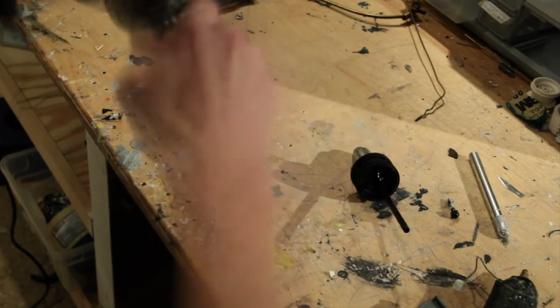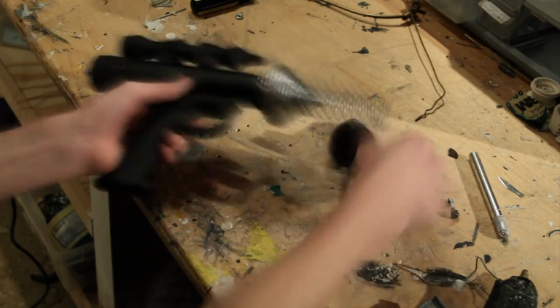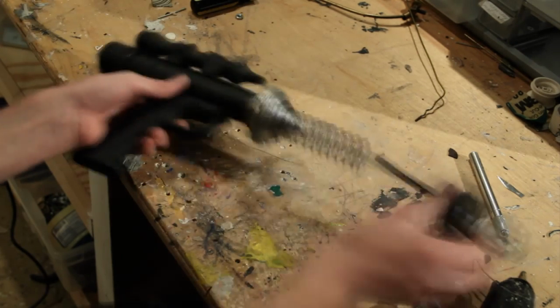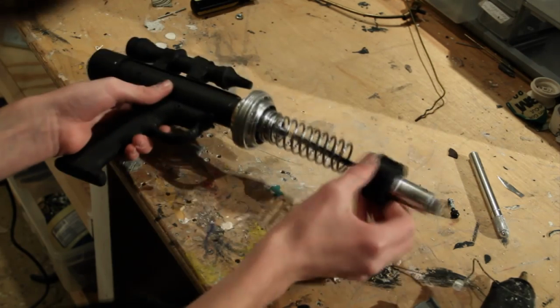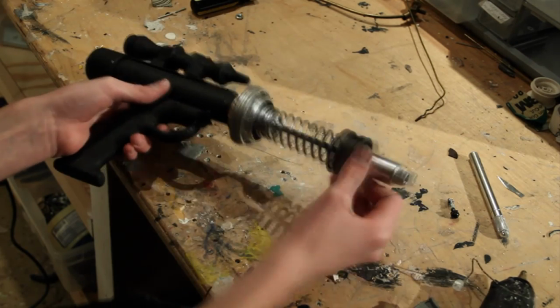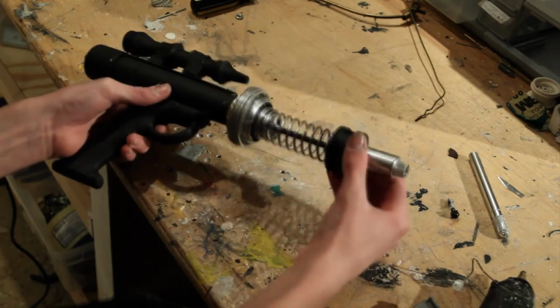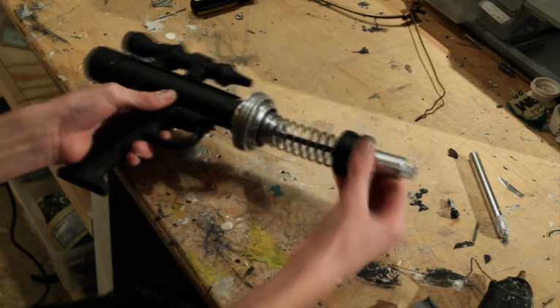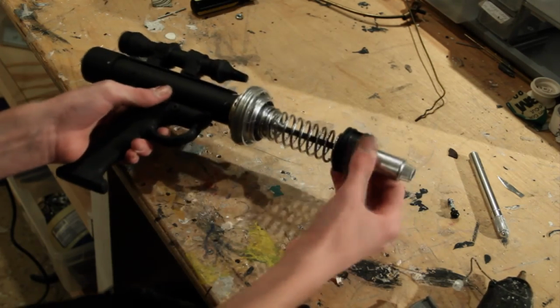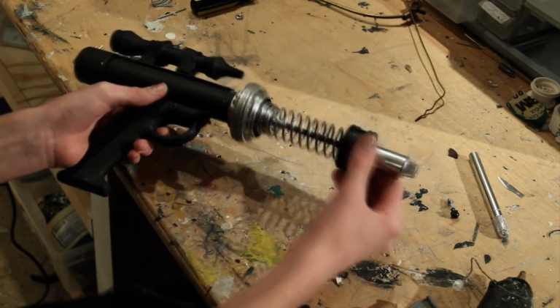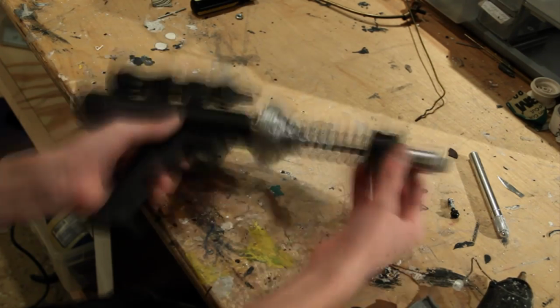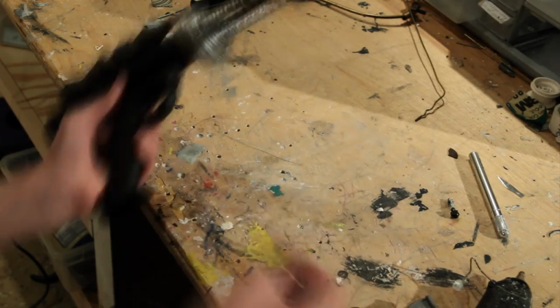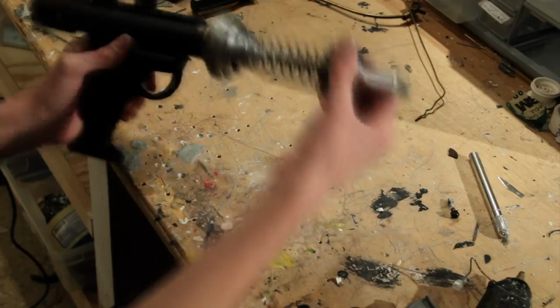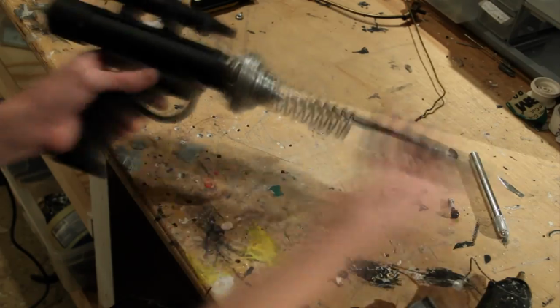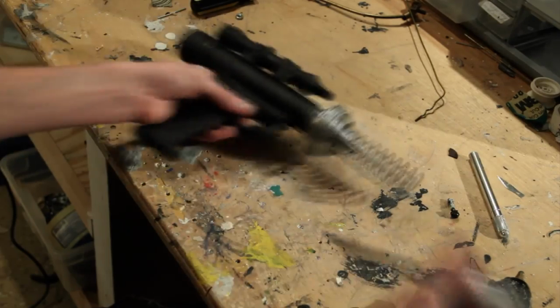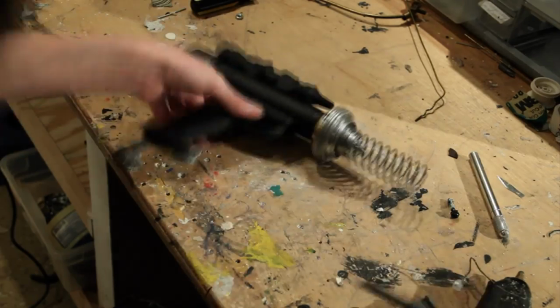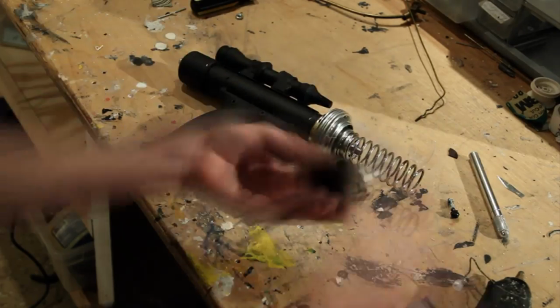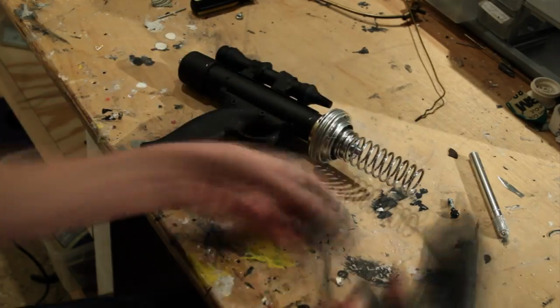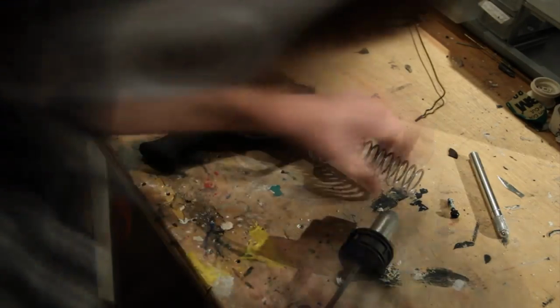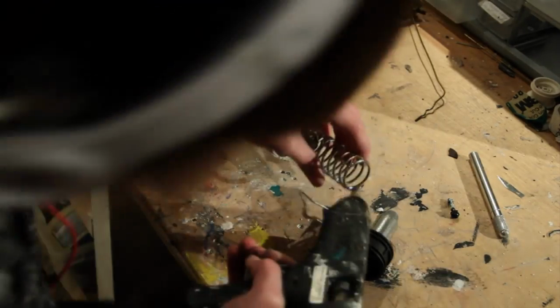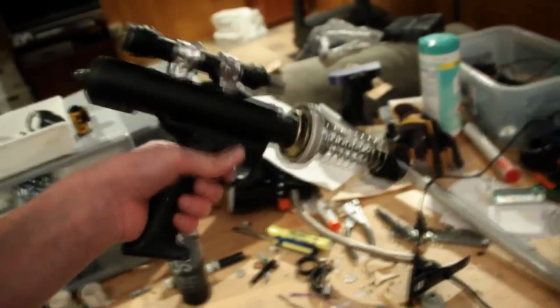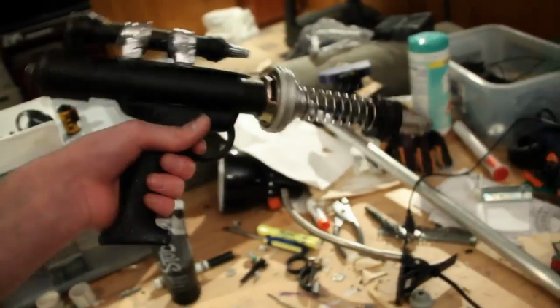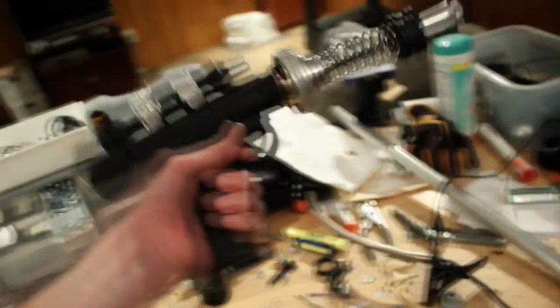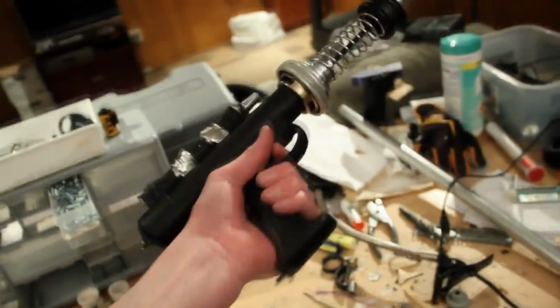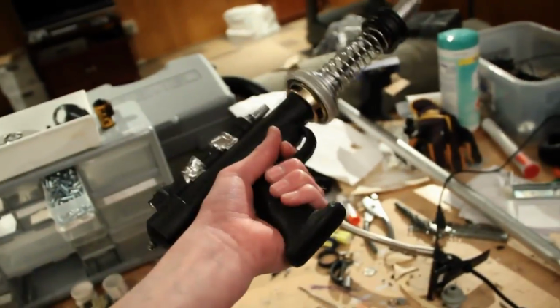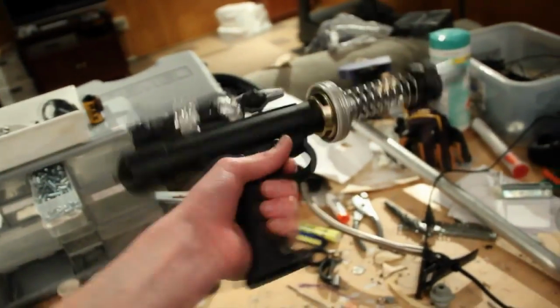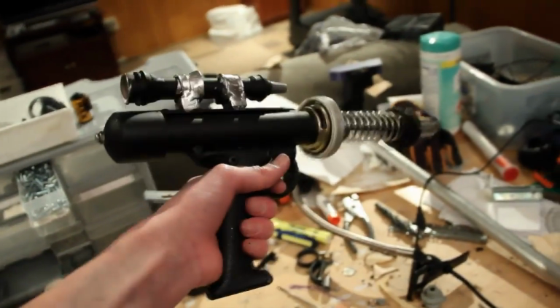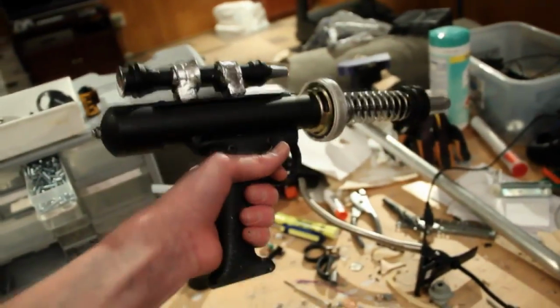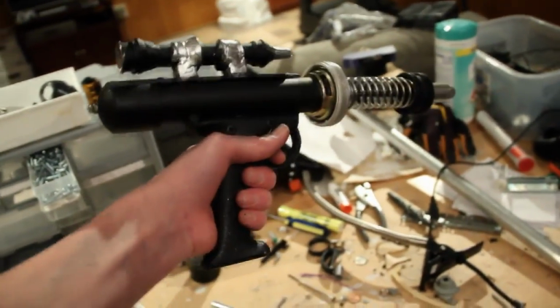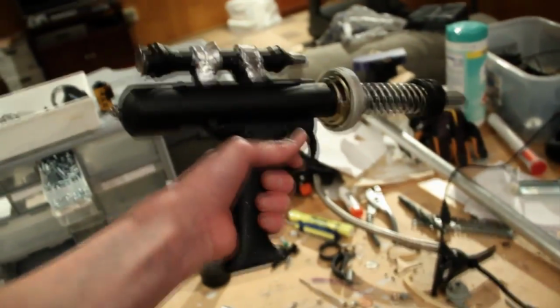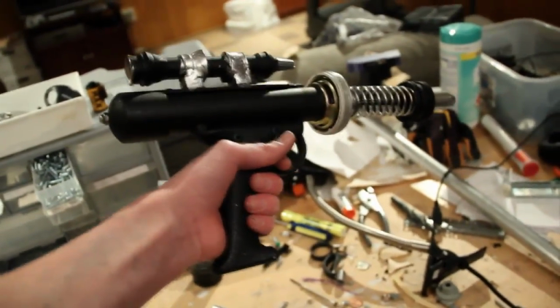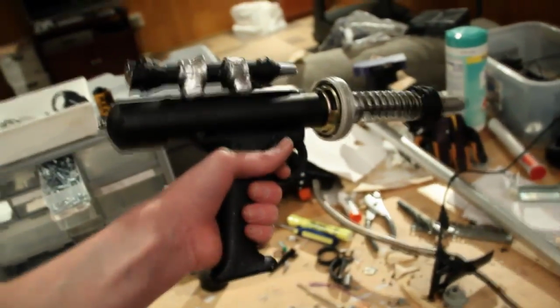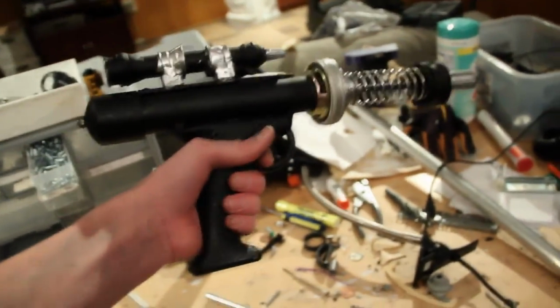Next, give all the parts a paint color of your choice. I chose silver and black for my gun. Then use glue to assemble everything, and you are done.